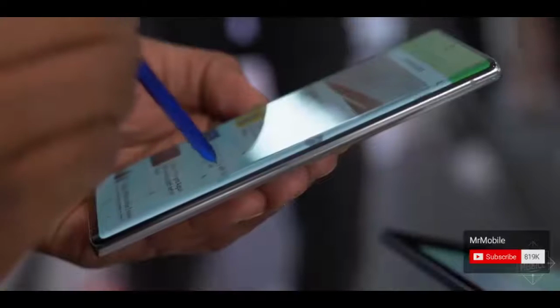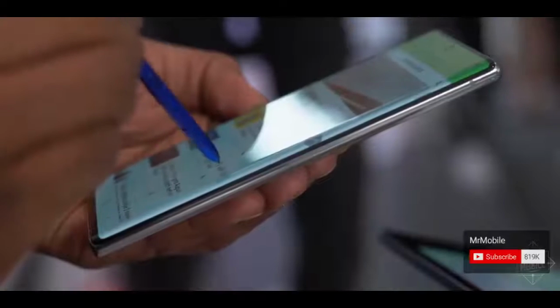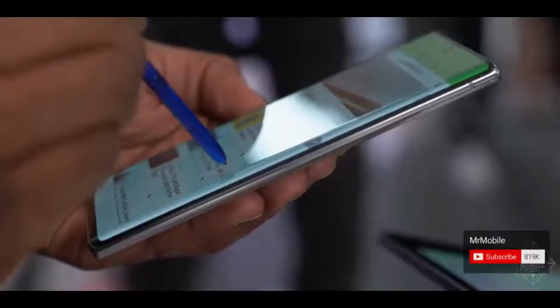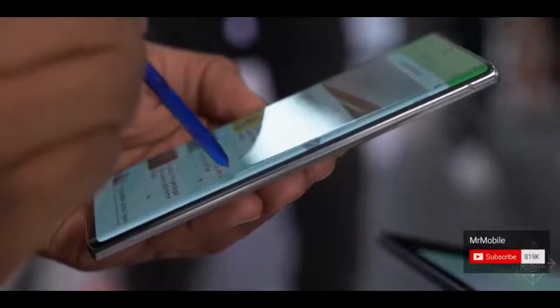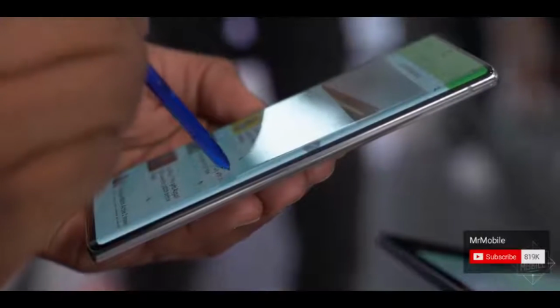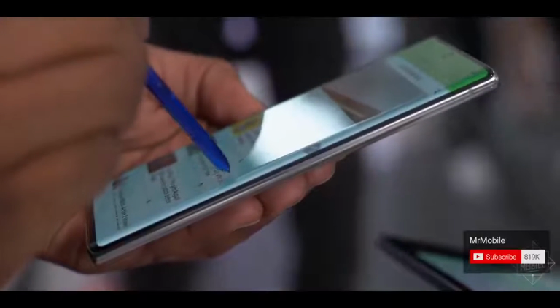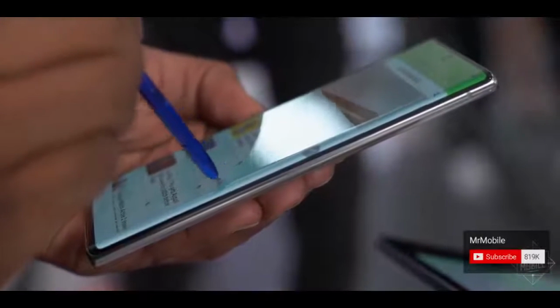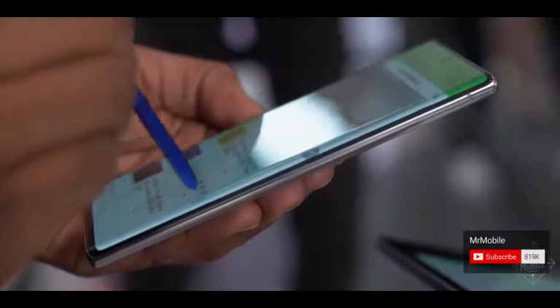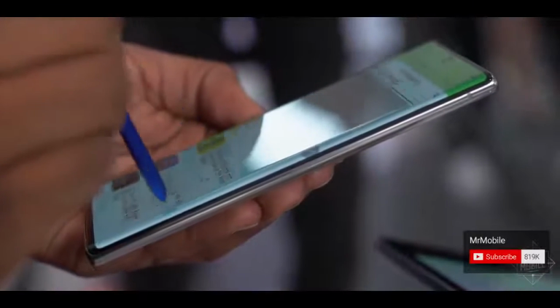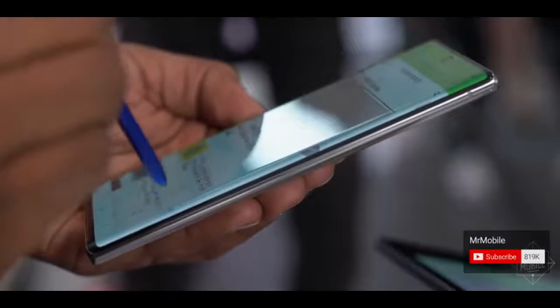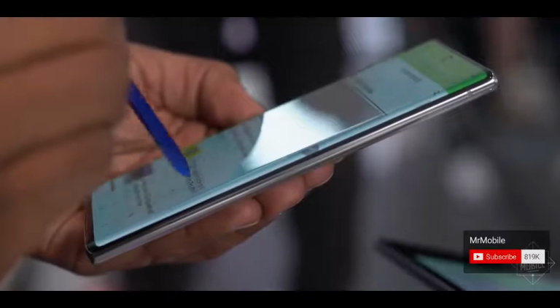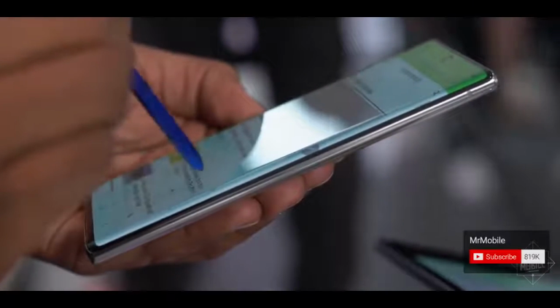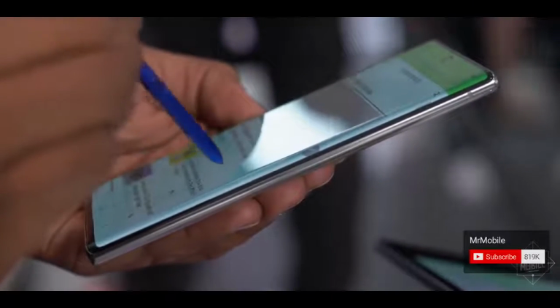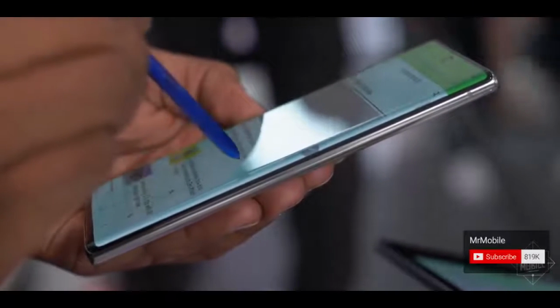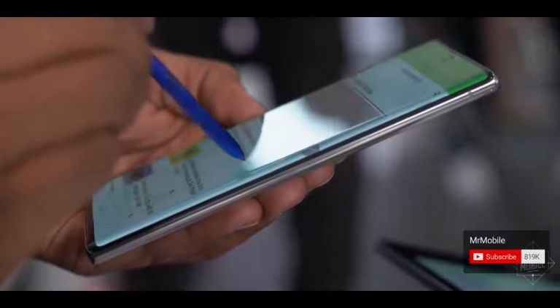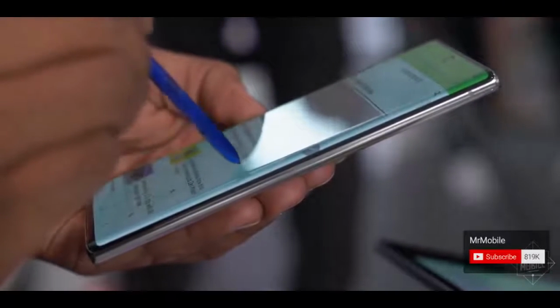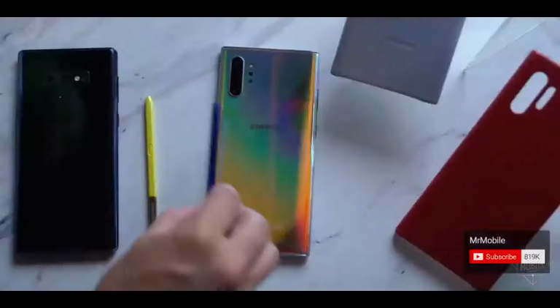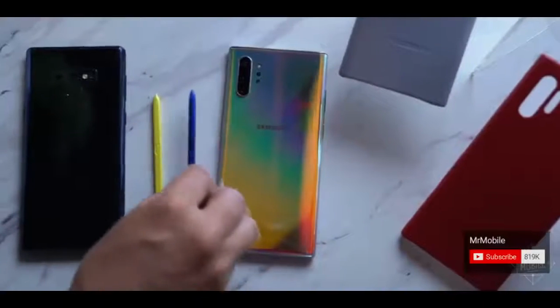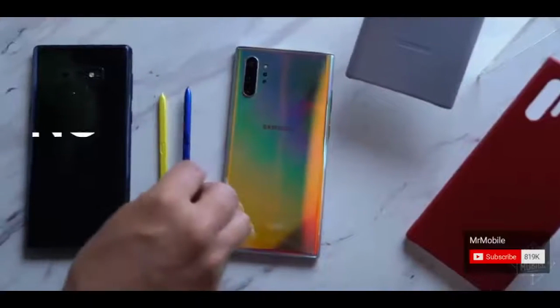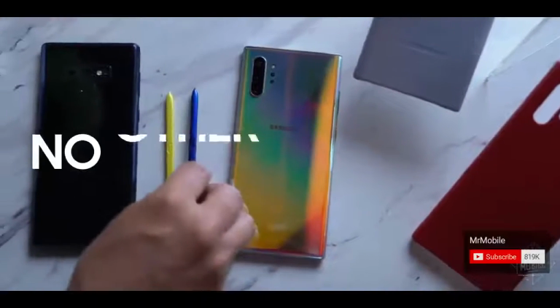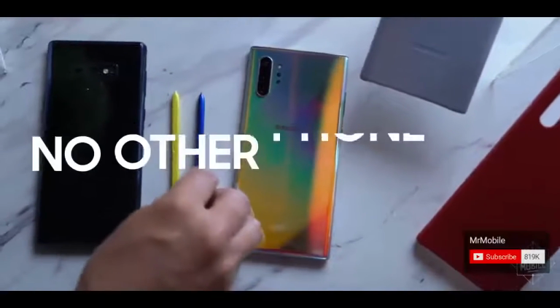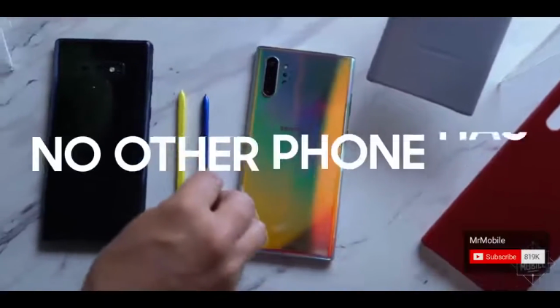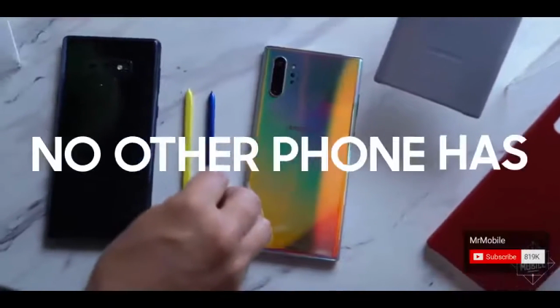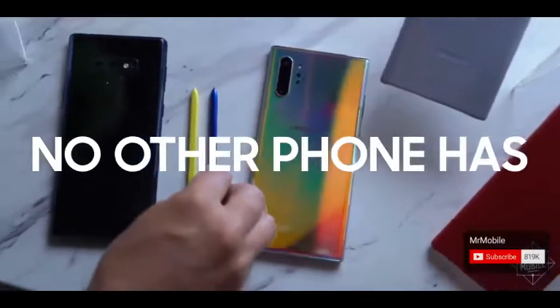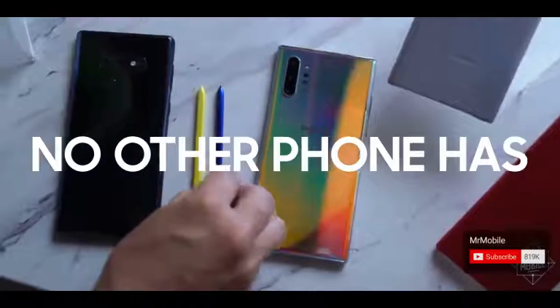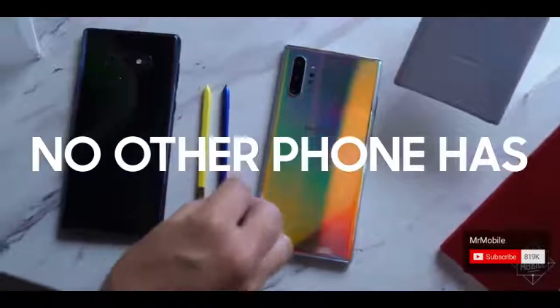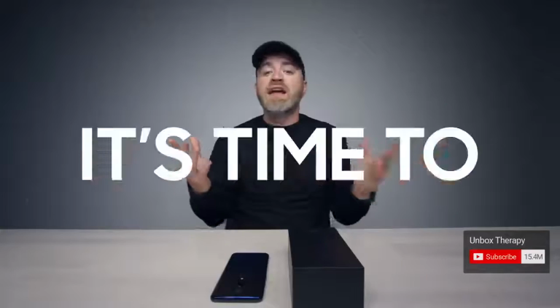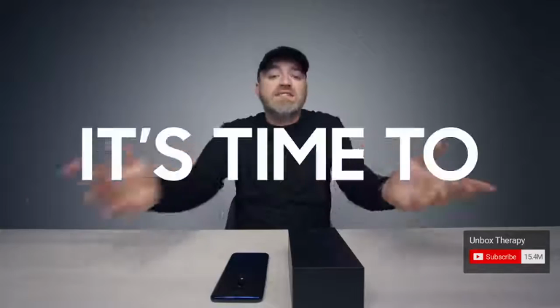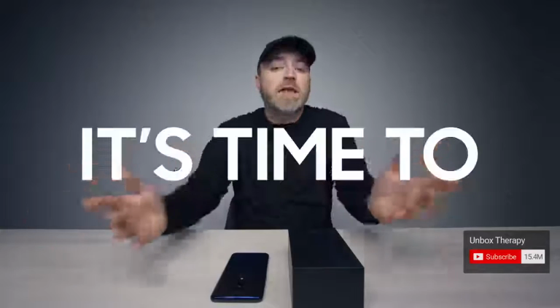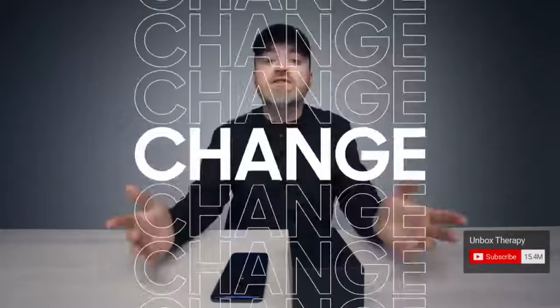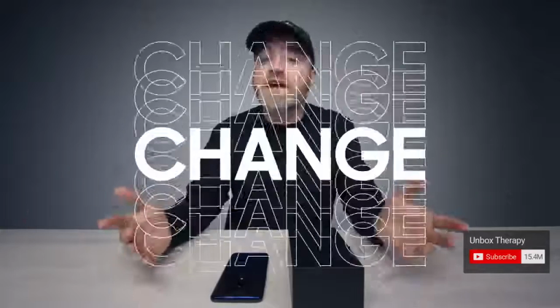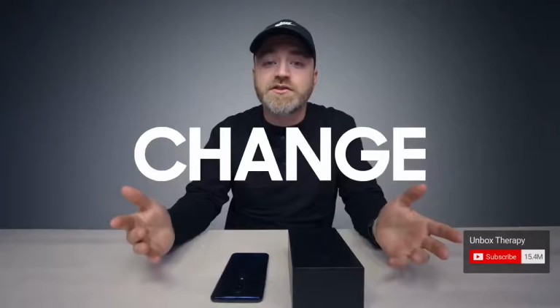I'm still an S Pen fan. It's a very useful tool that literally no other phone has. It's time to change.